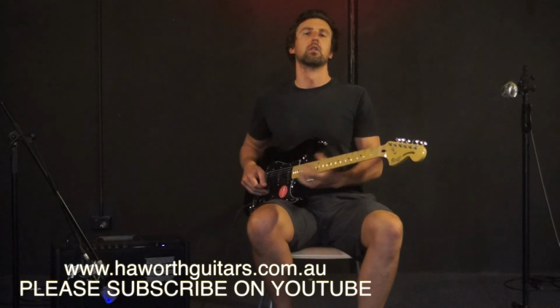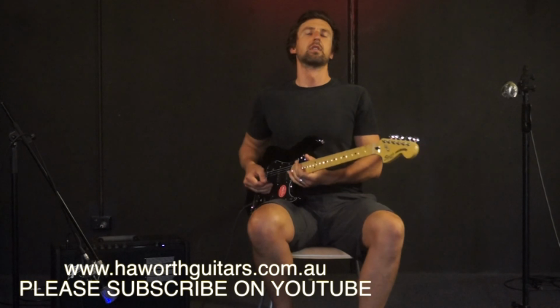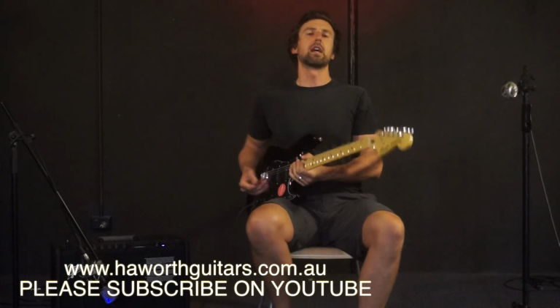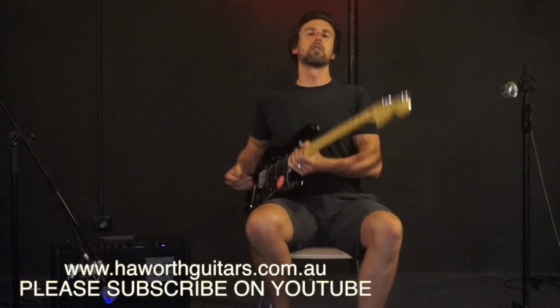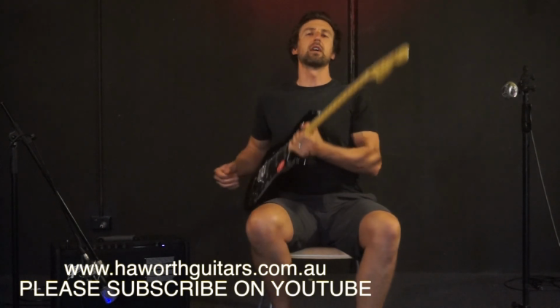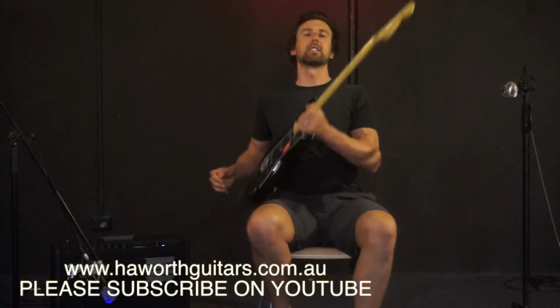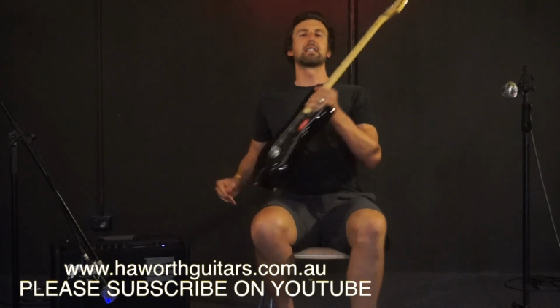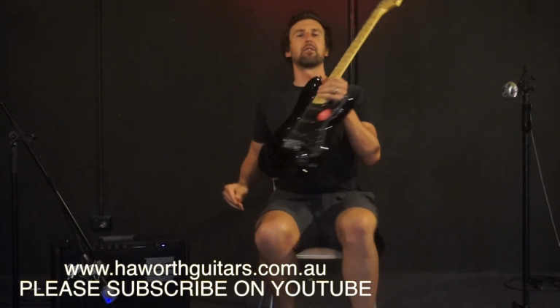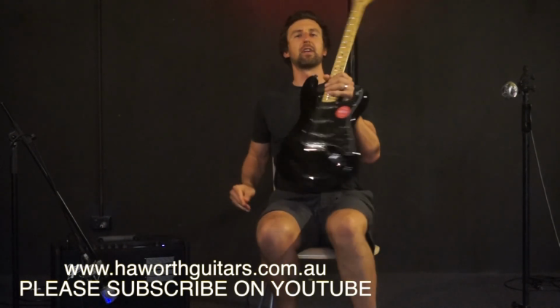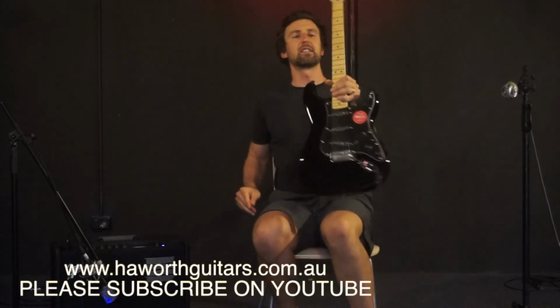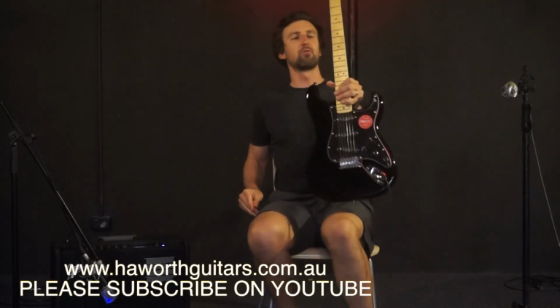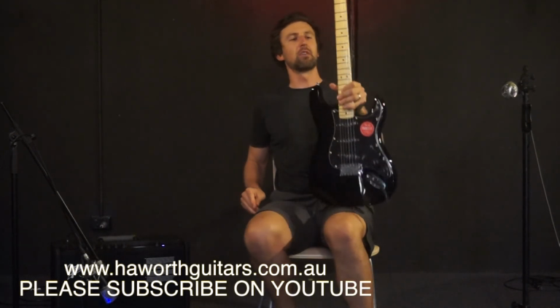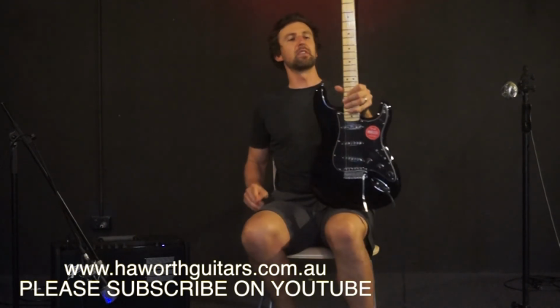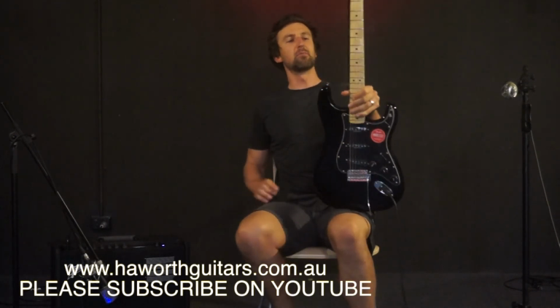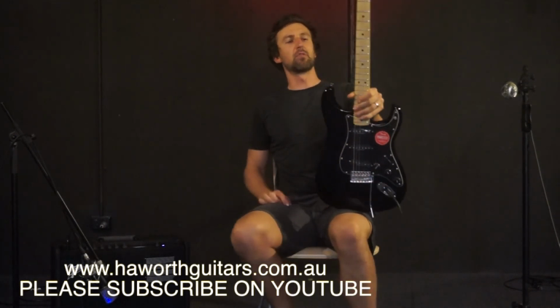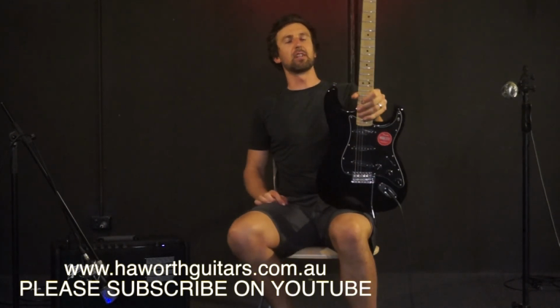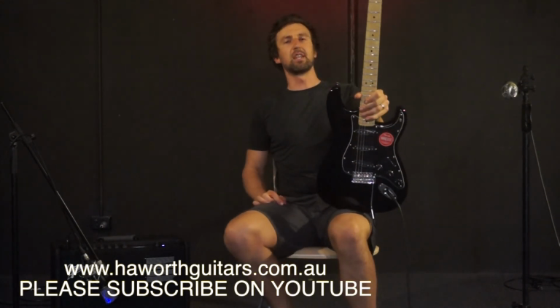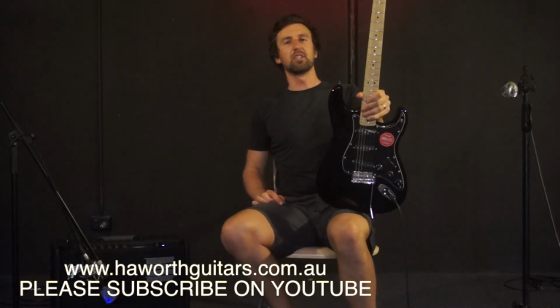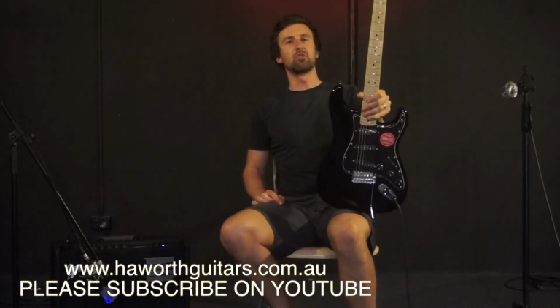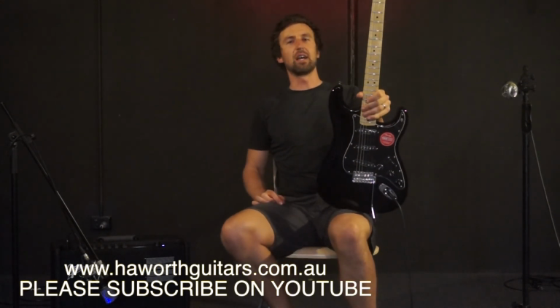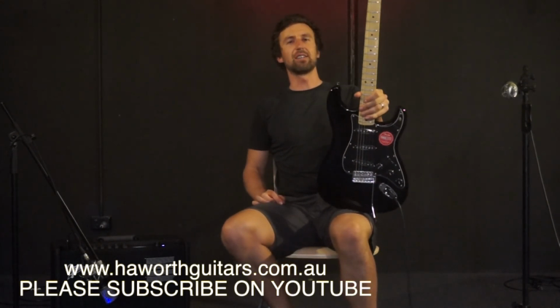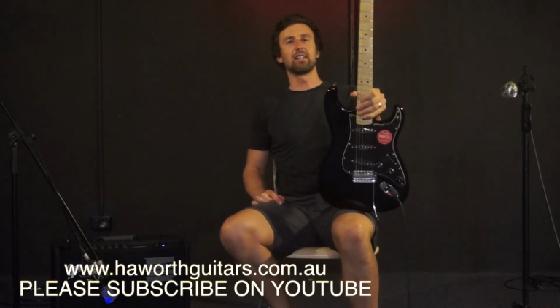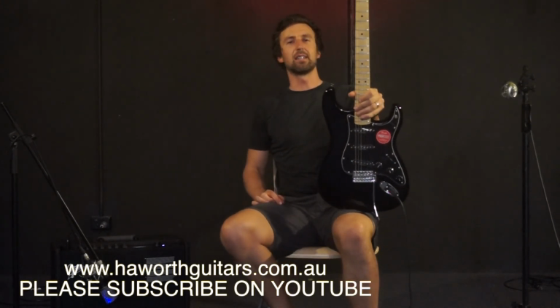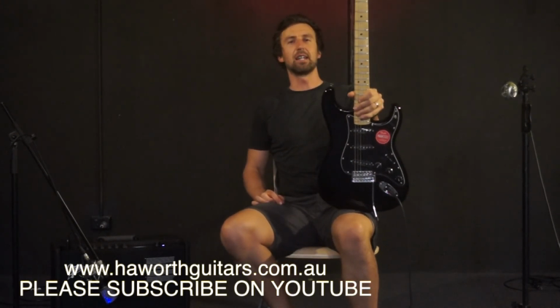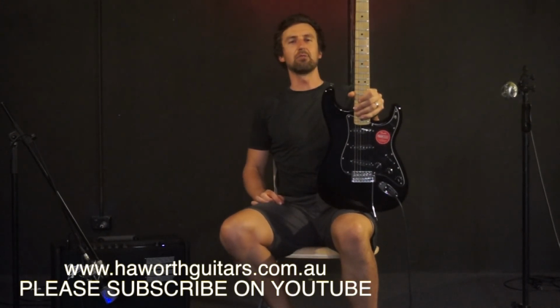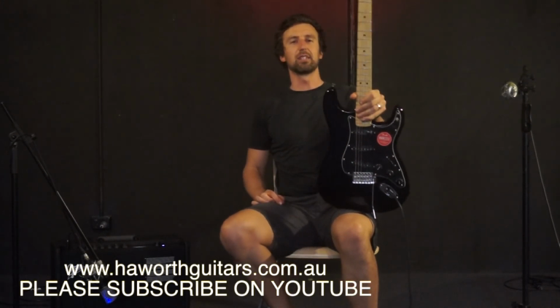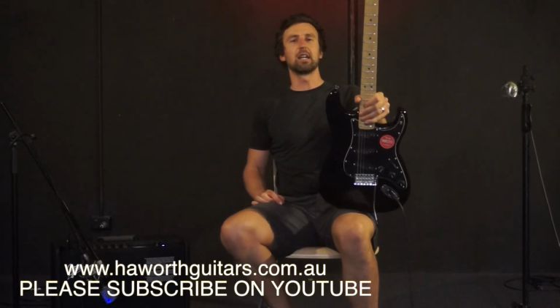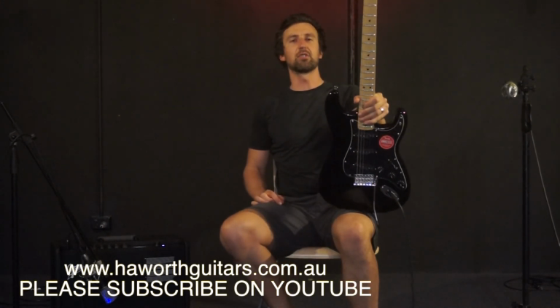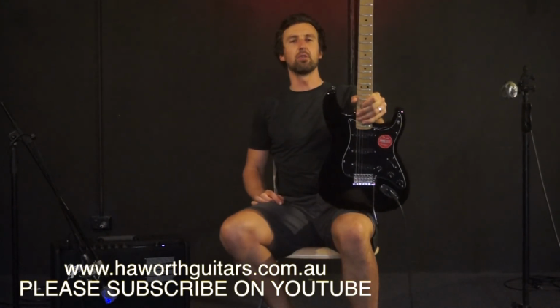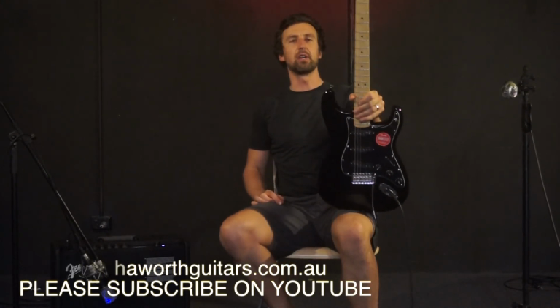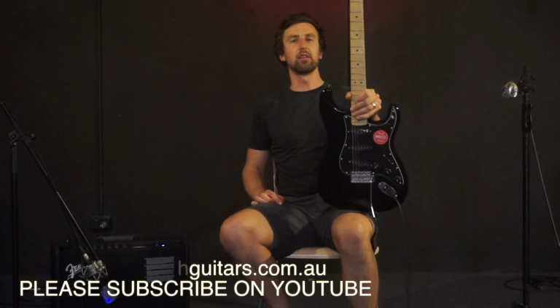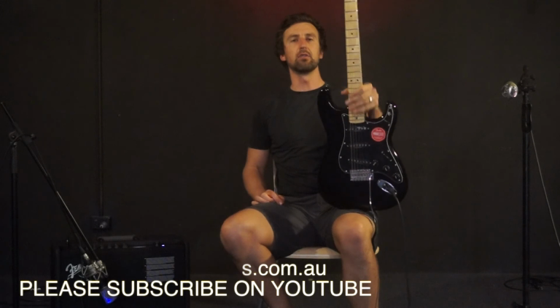There you go guys. That's the Fender Squier Vintage Modified 70s Strat. Check it out today at hayworthsguitars.com.au.